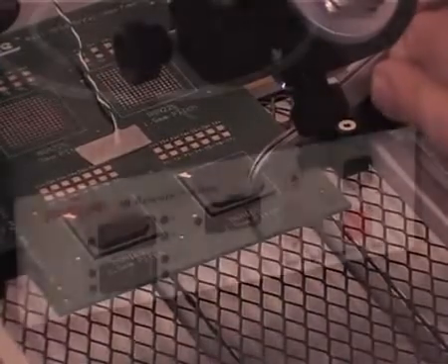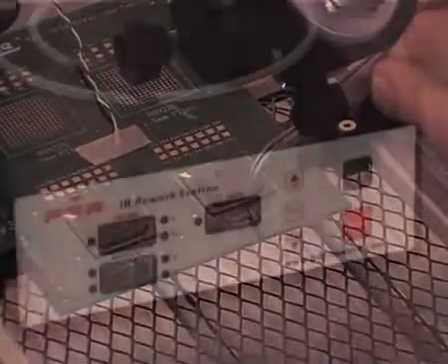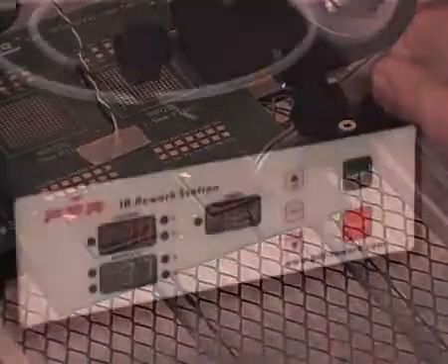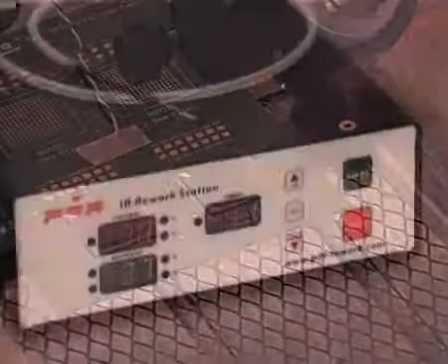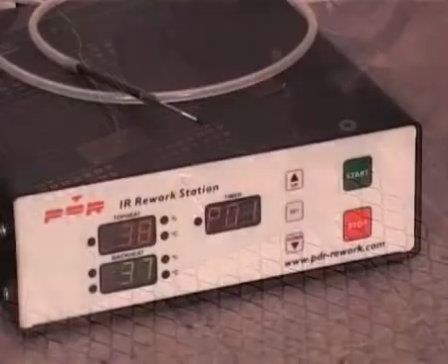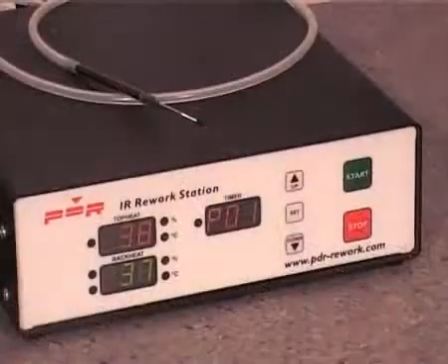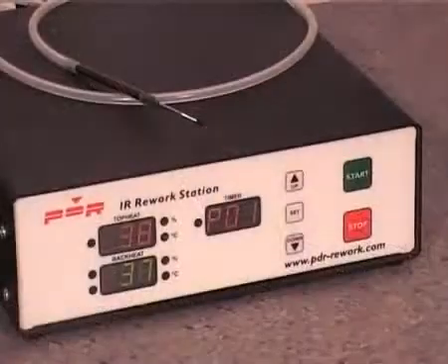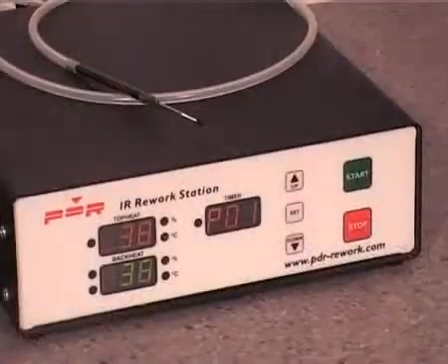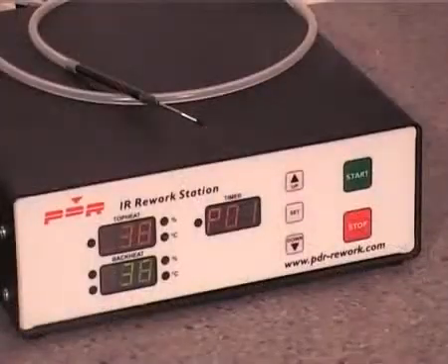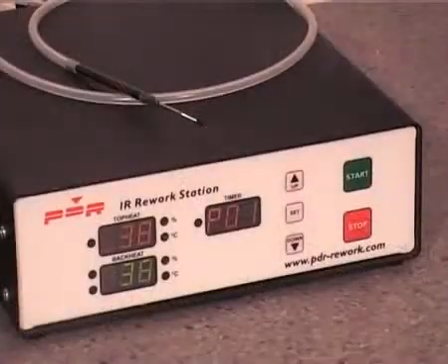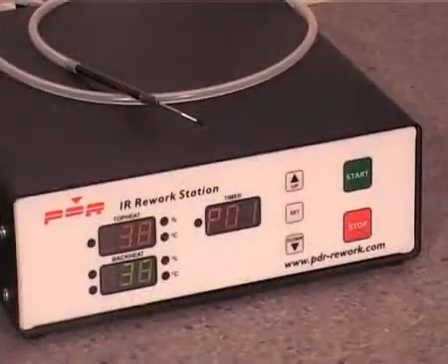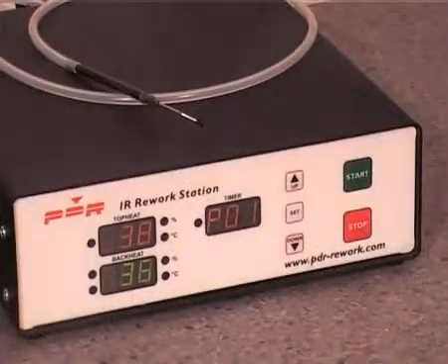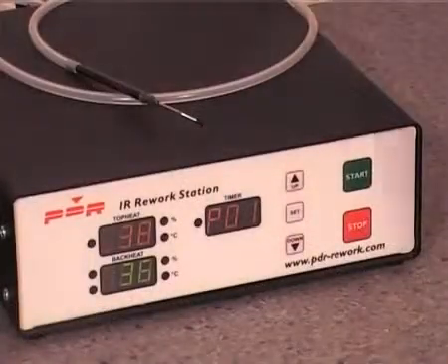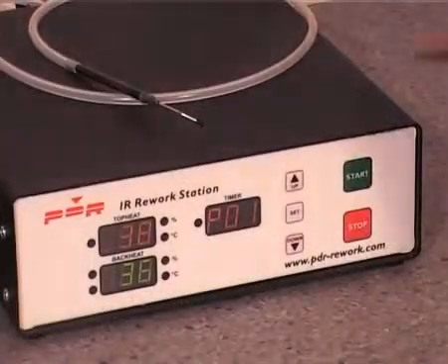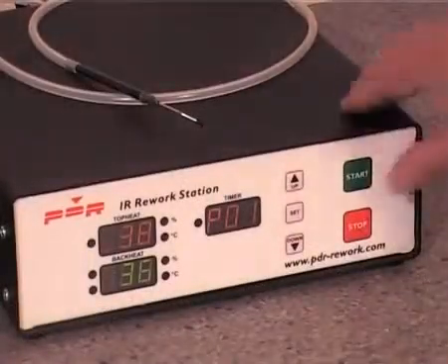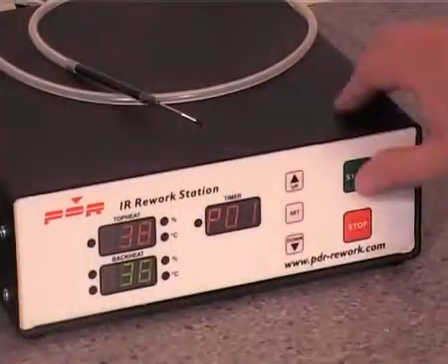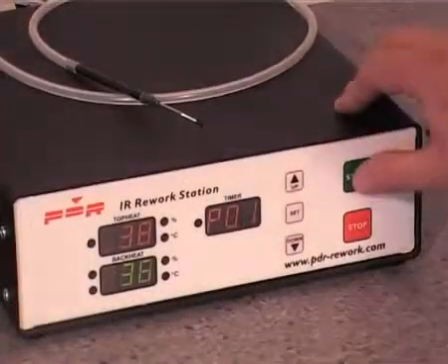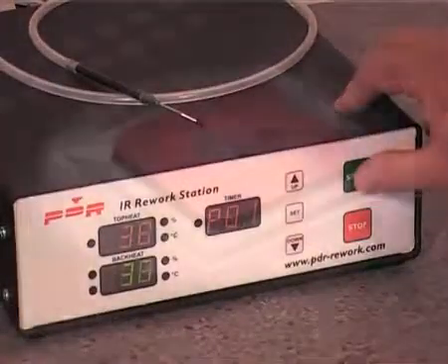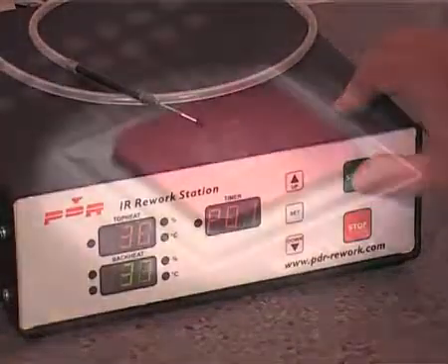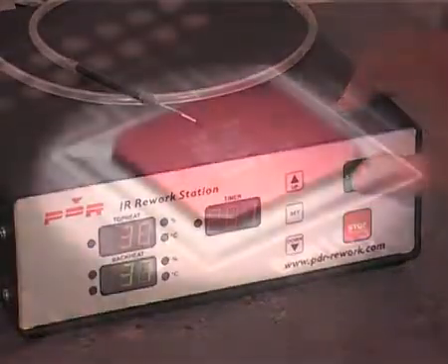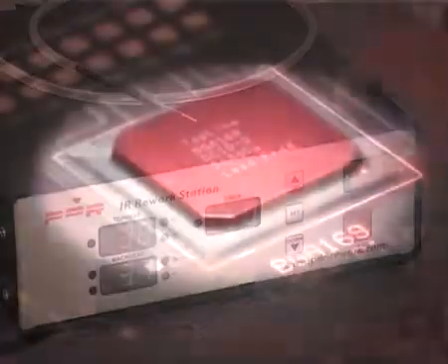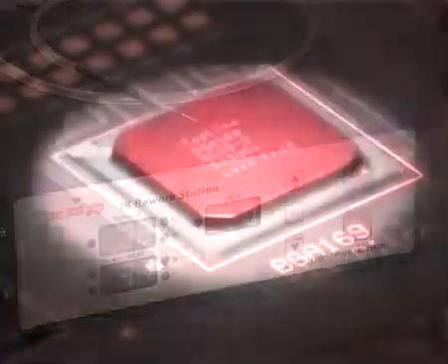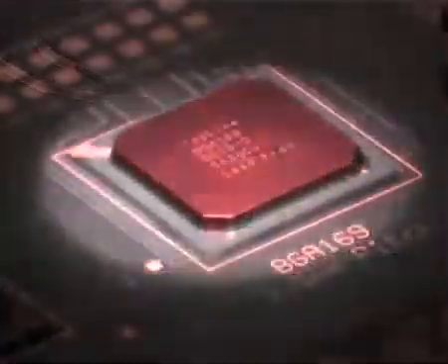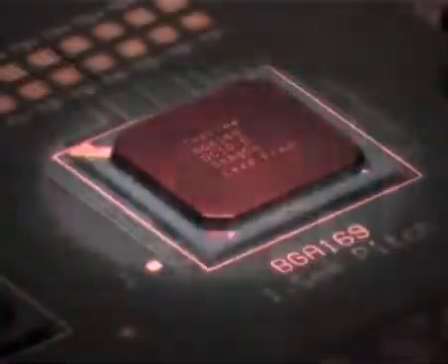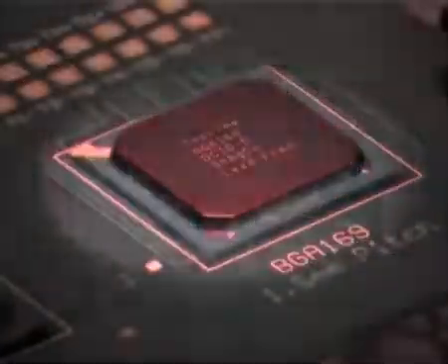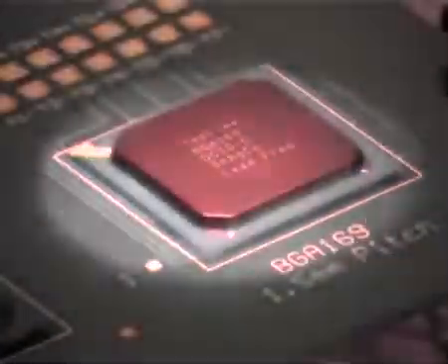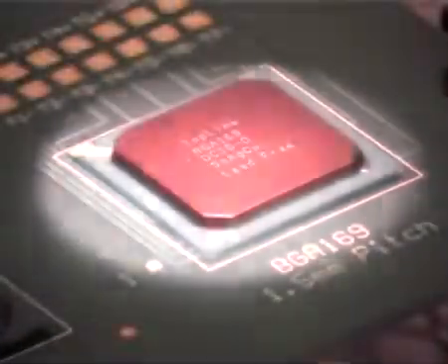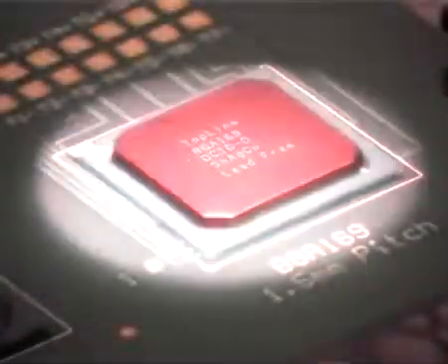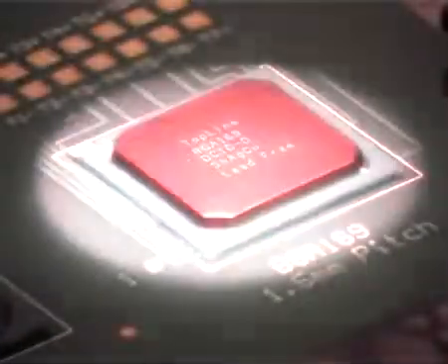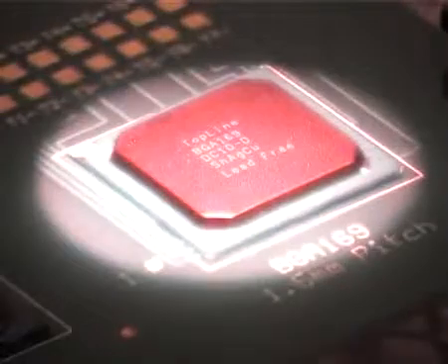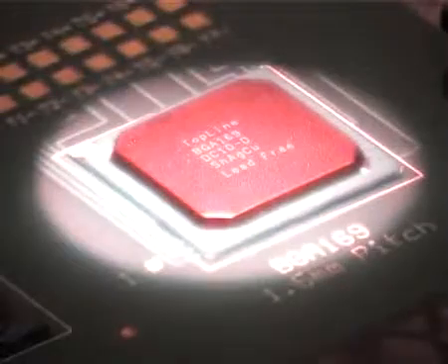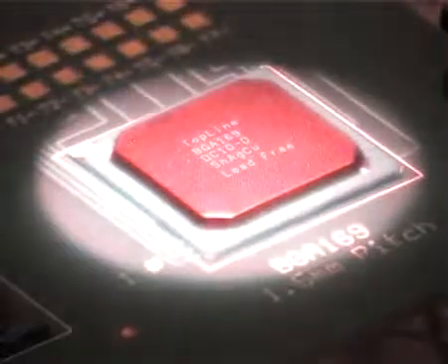Start the profile. The system will automatically reach reflow and stop at the end of the profile.